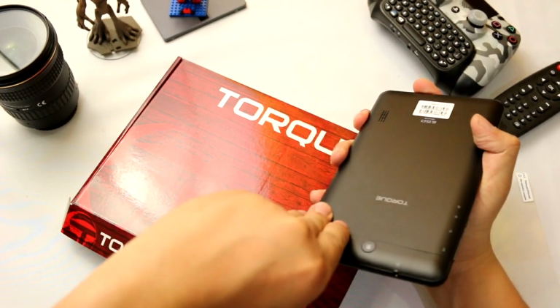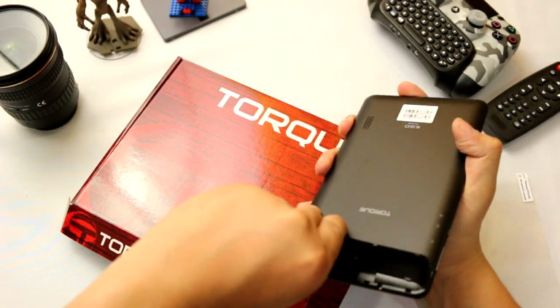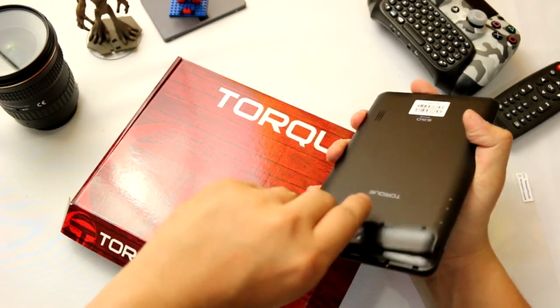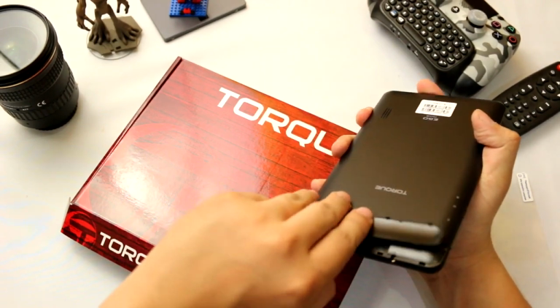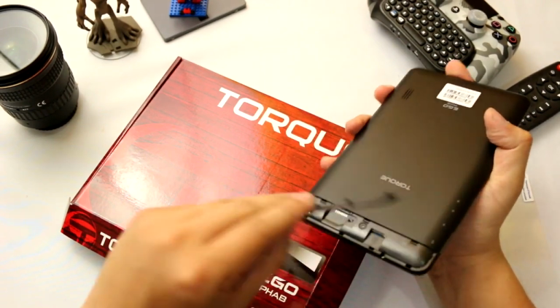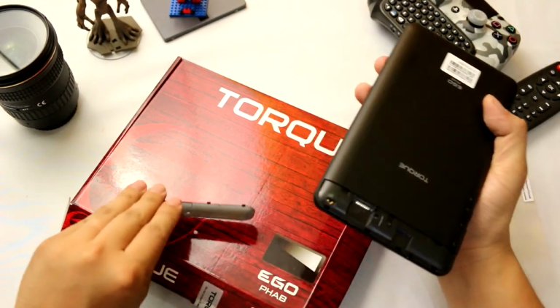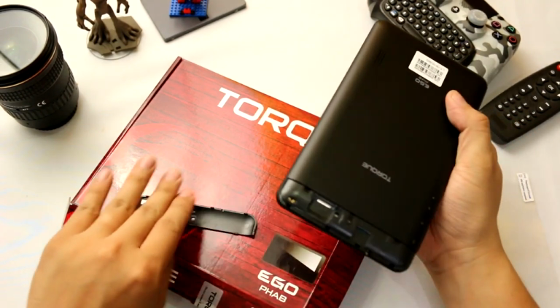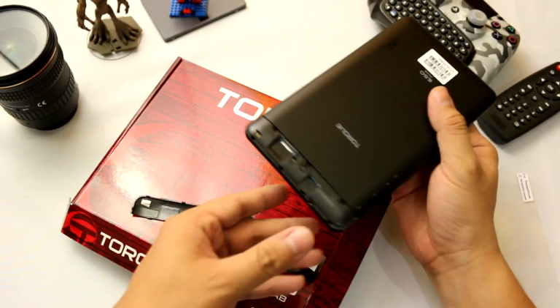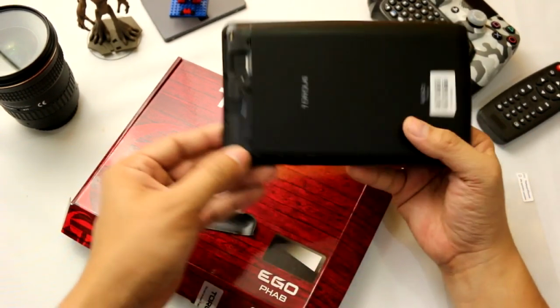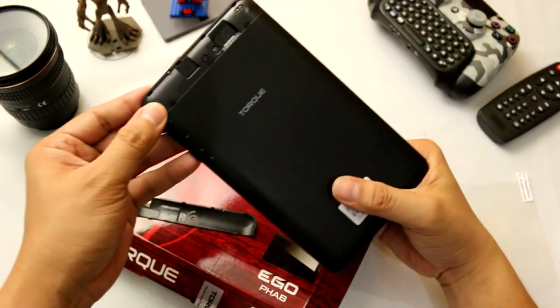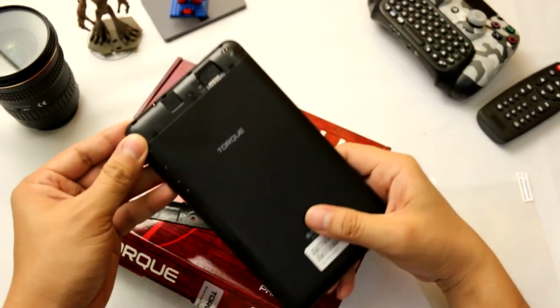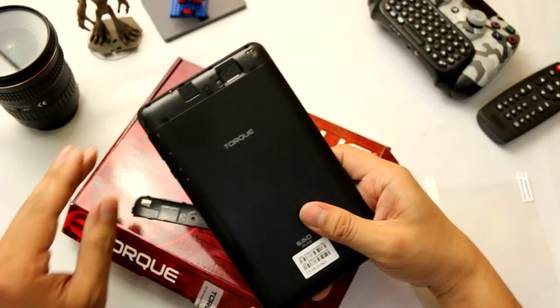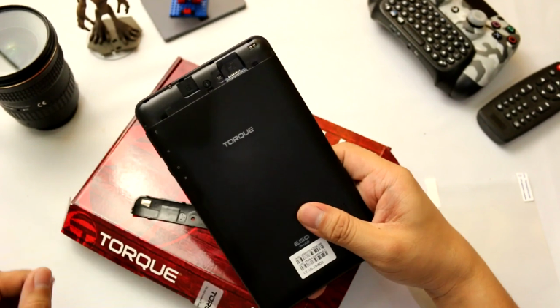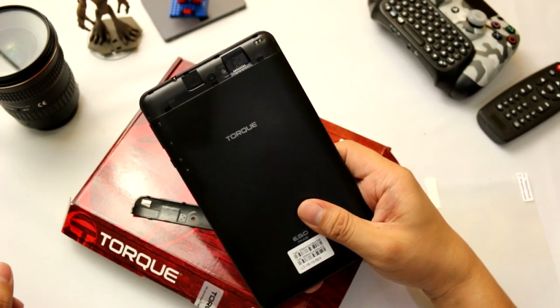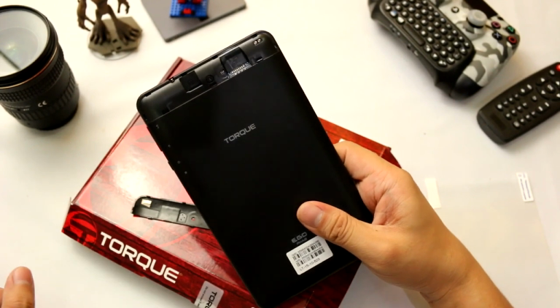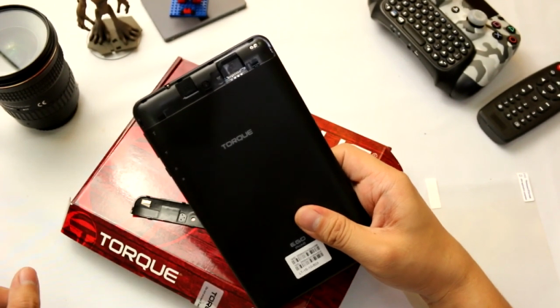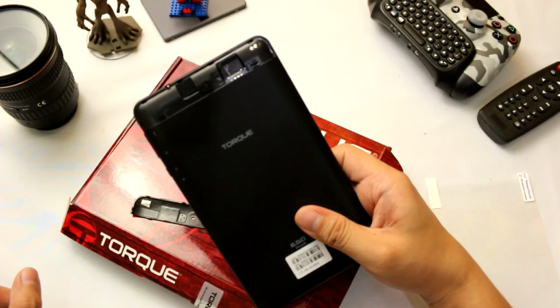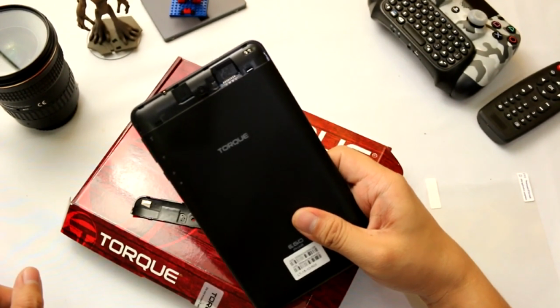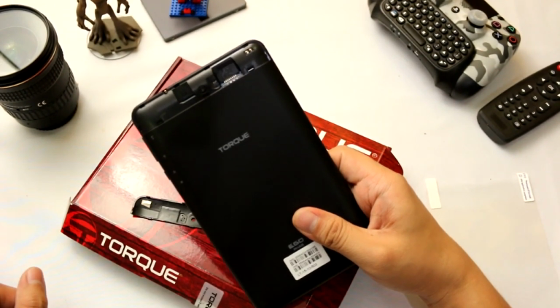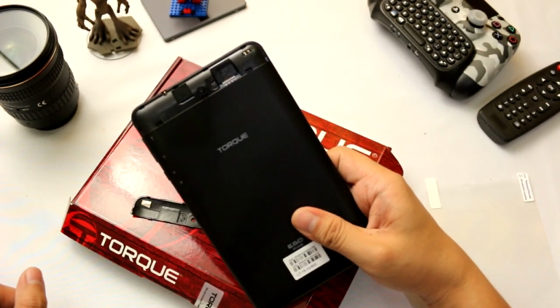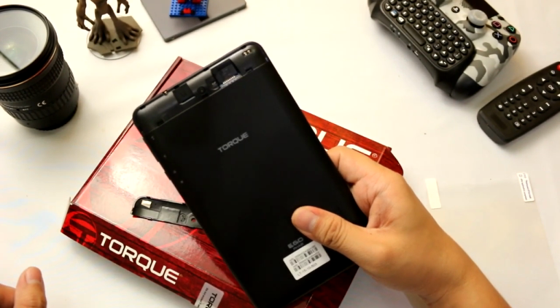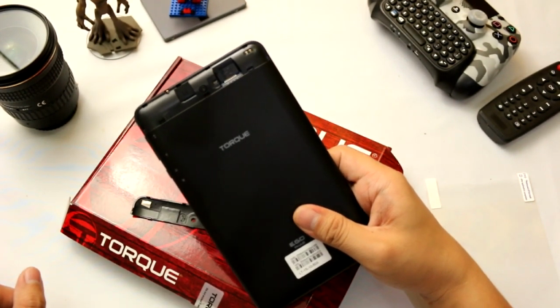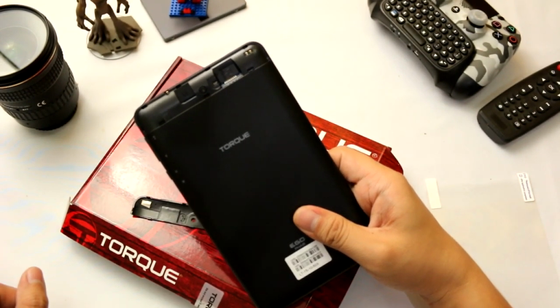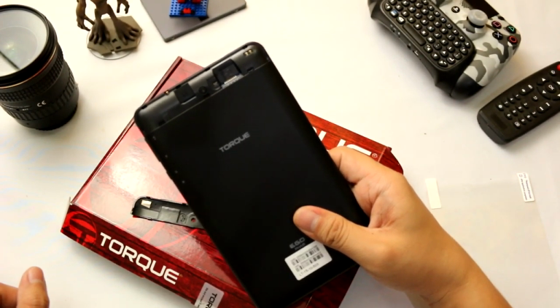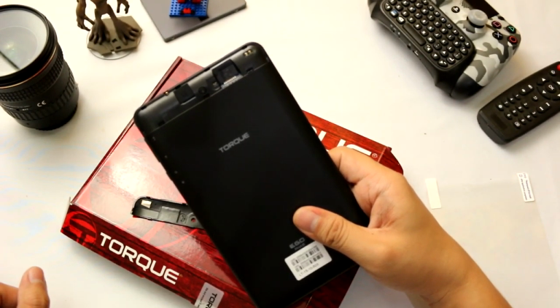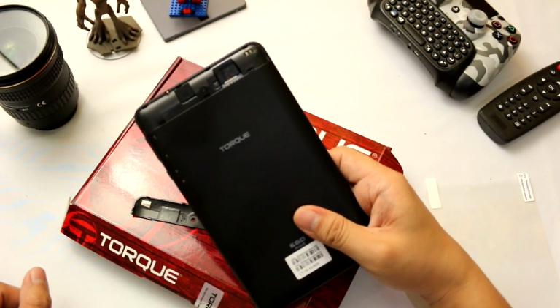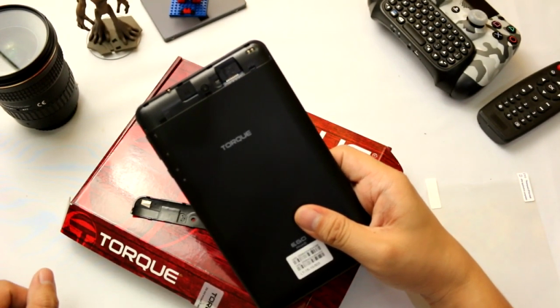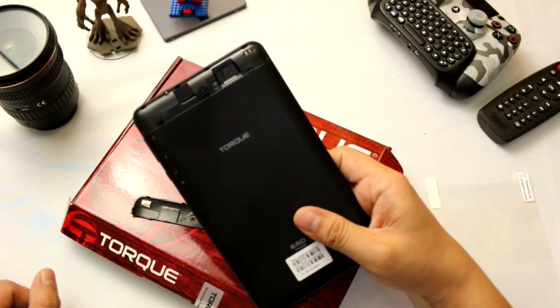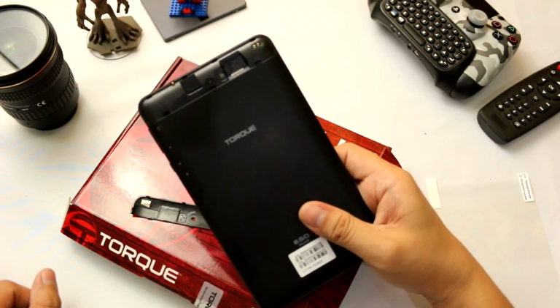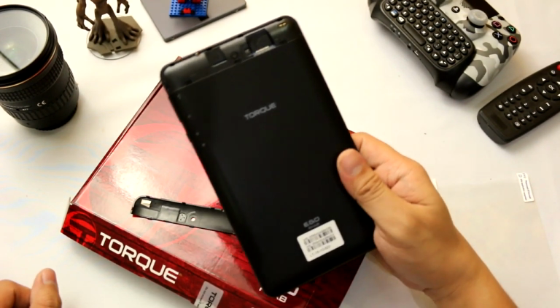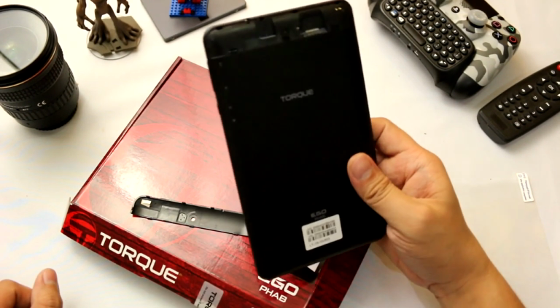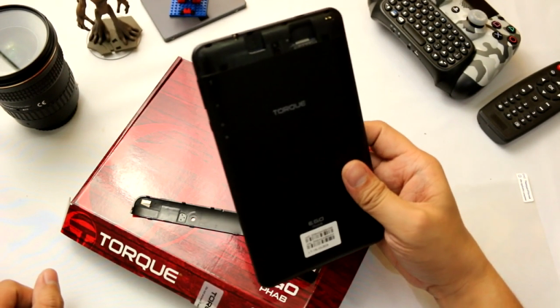Yep, and as you can see it's really quite the same as the Star Mobile Engage 7i.